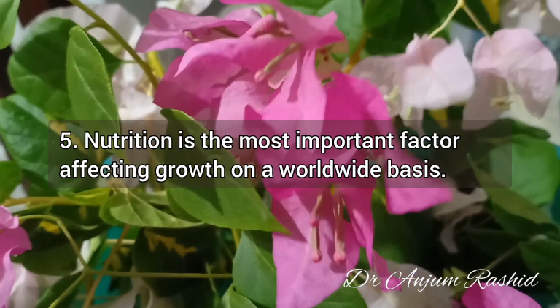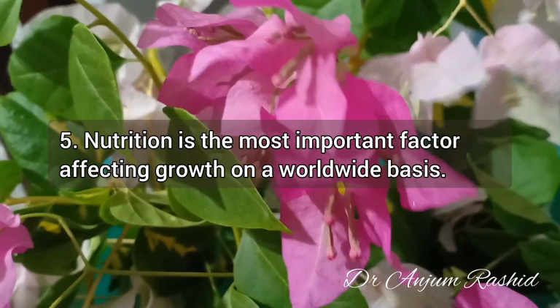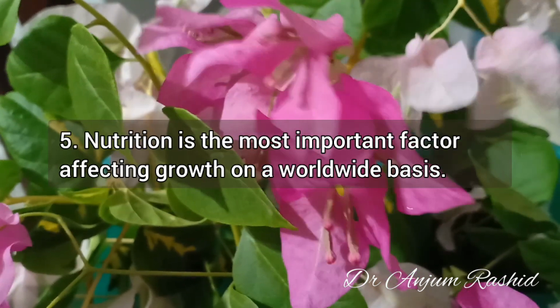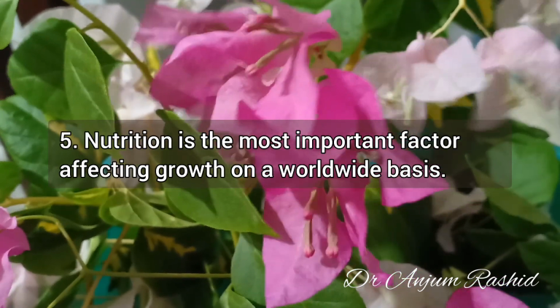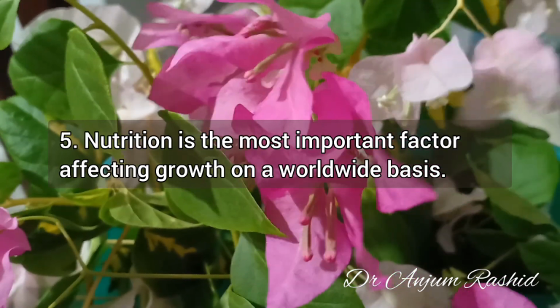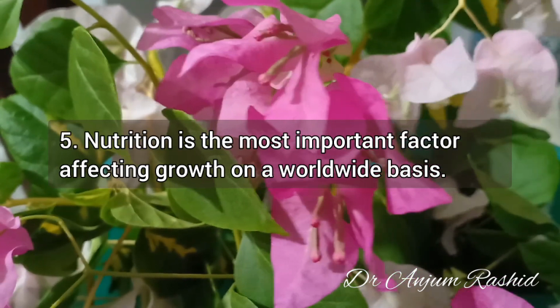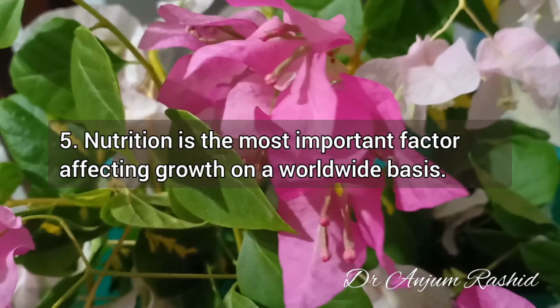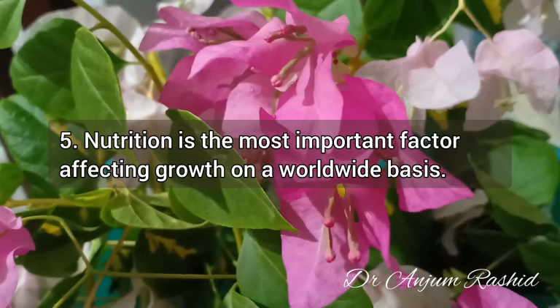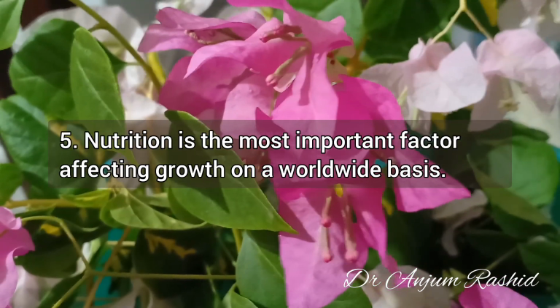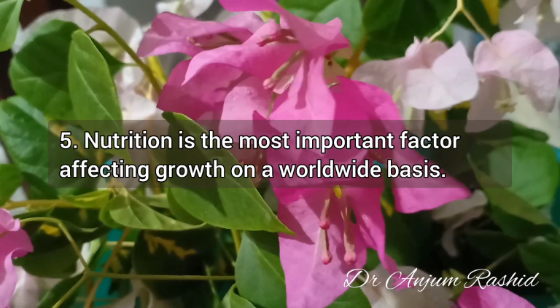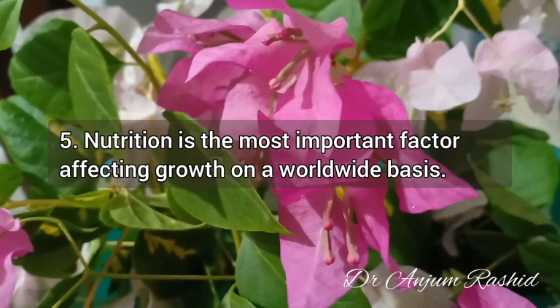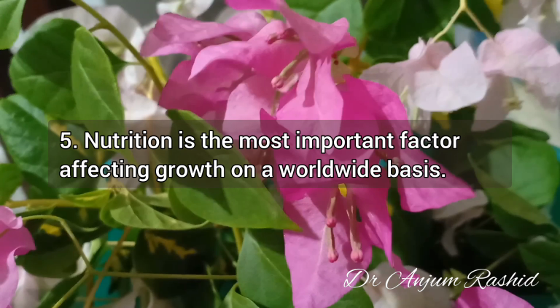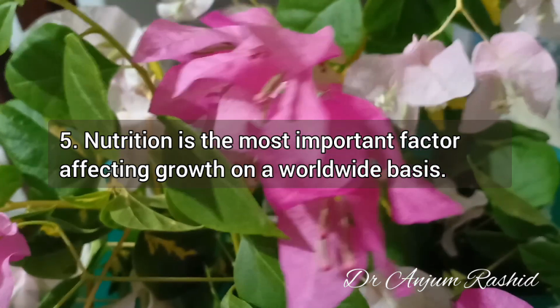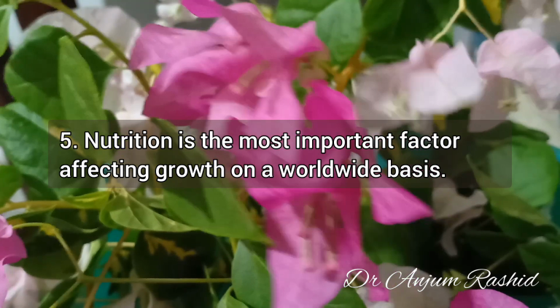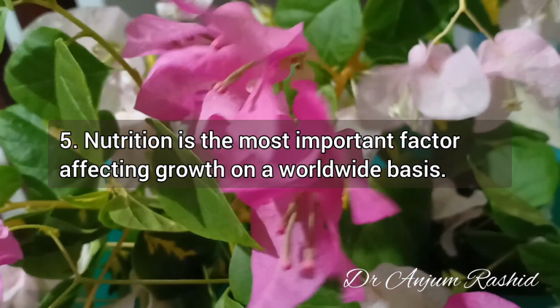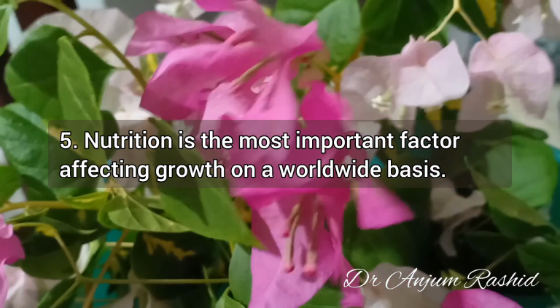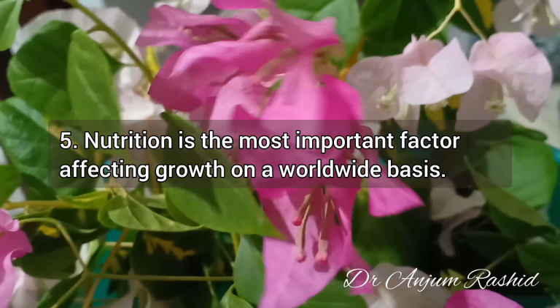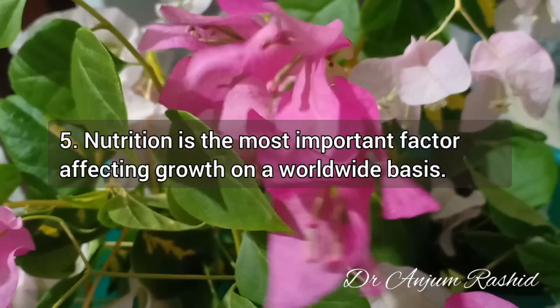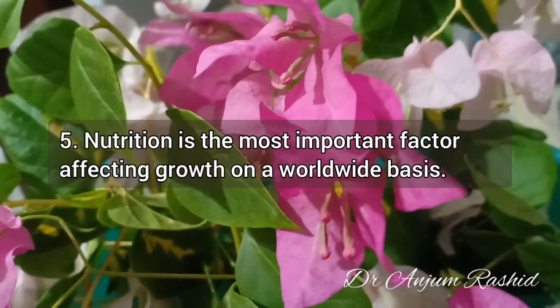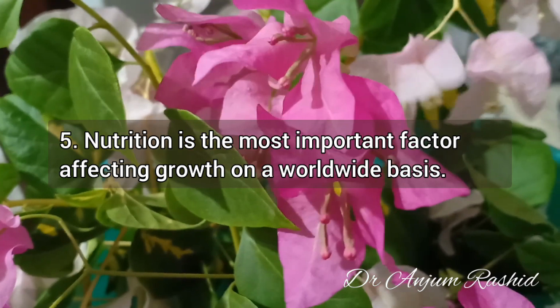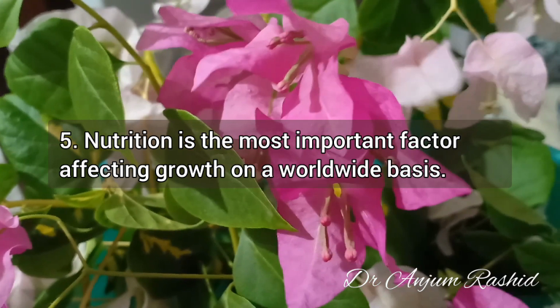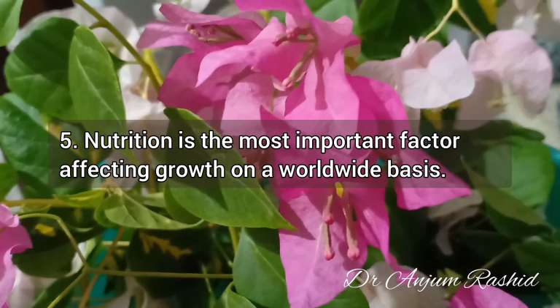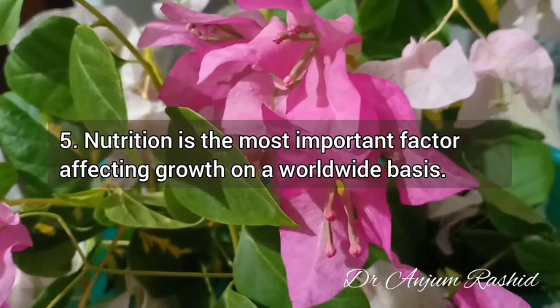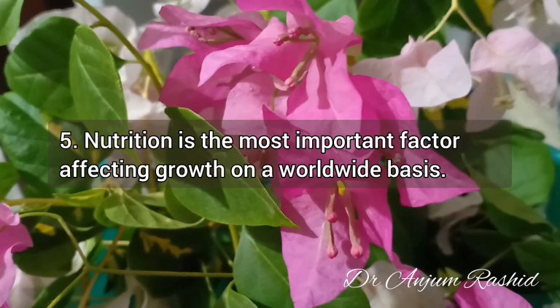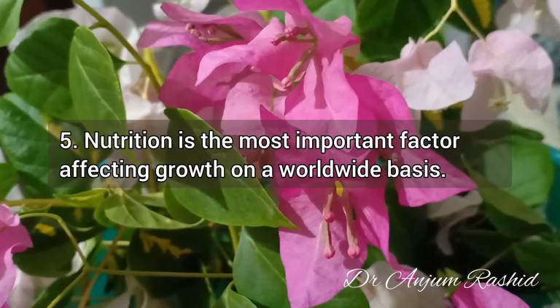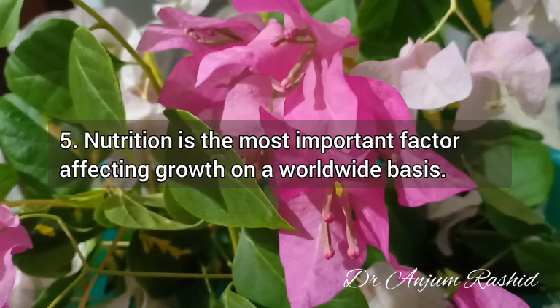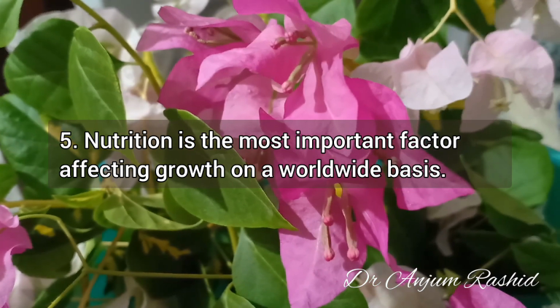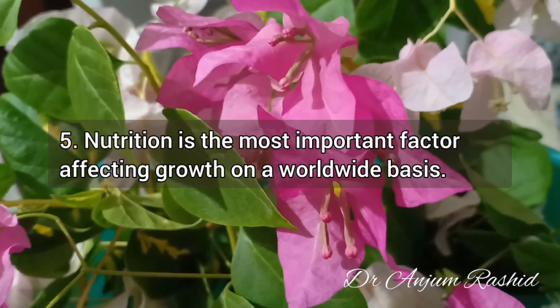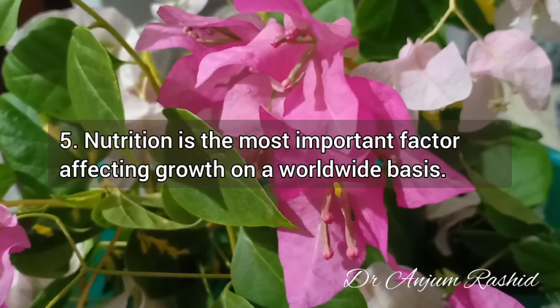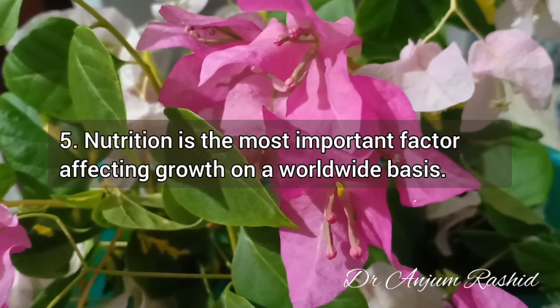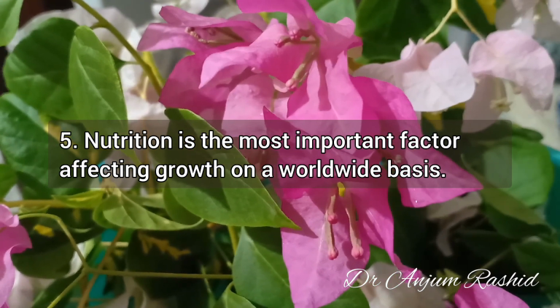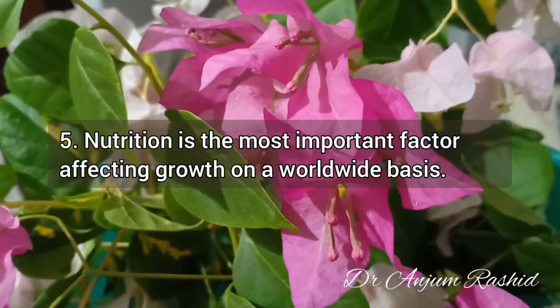Fact 5: Nutrition is the most important factor affecting growth on a worldwide basis.